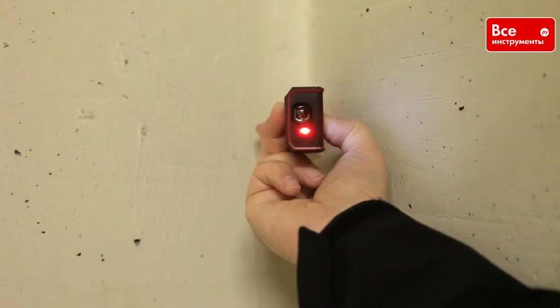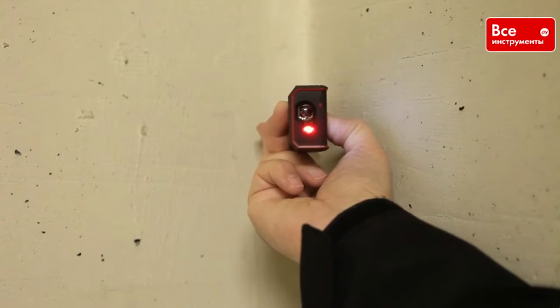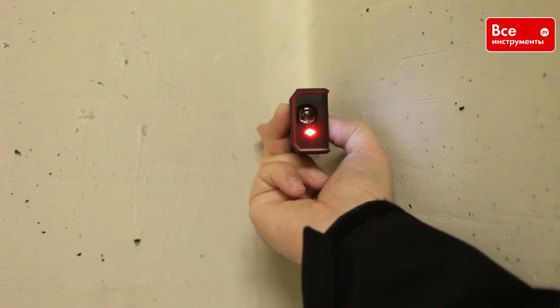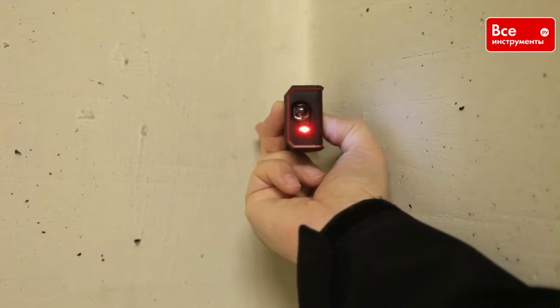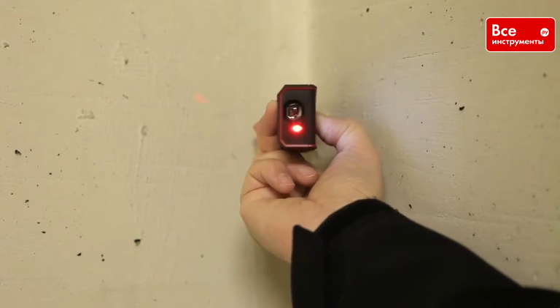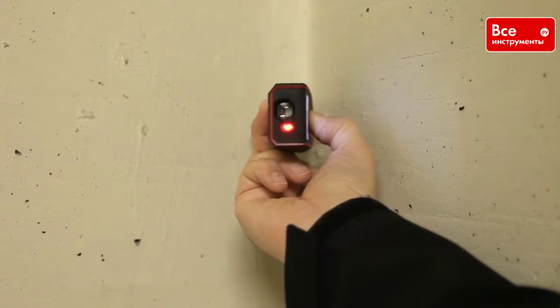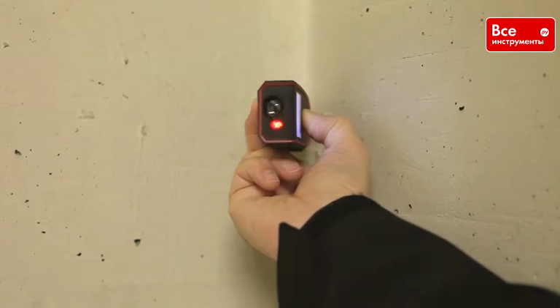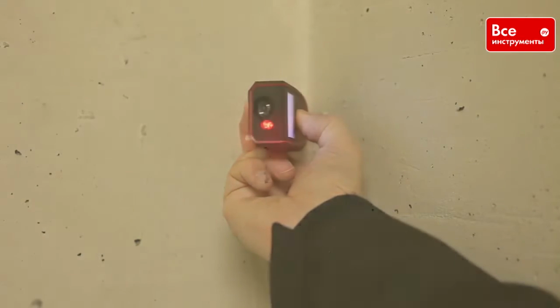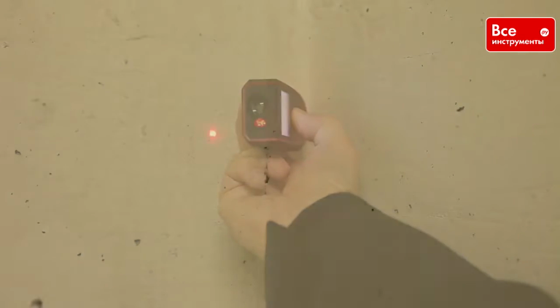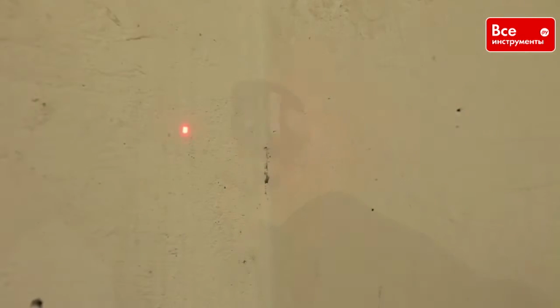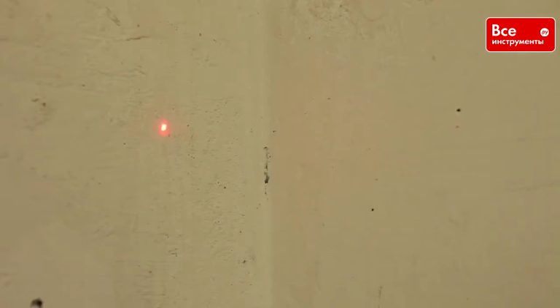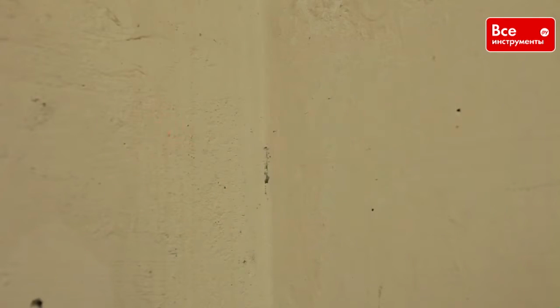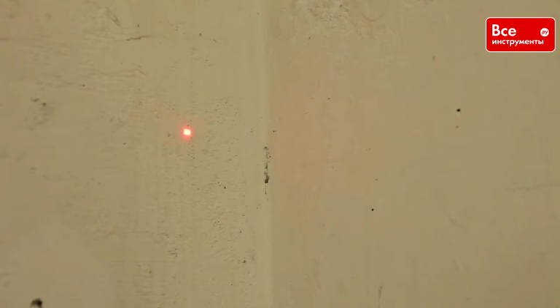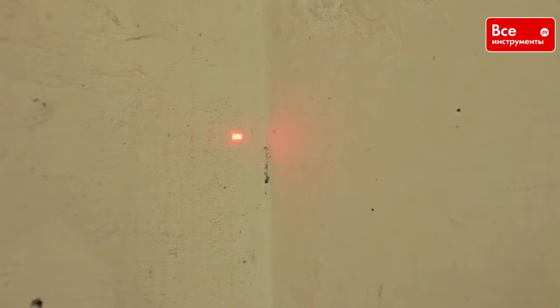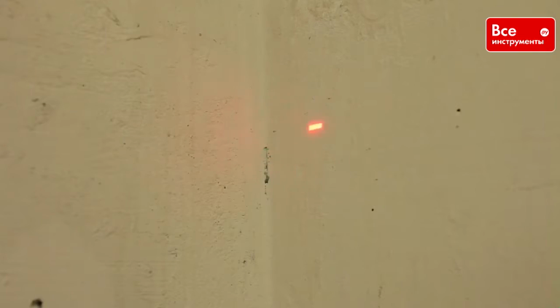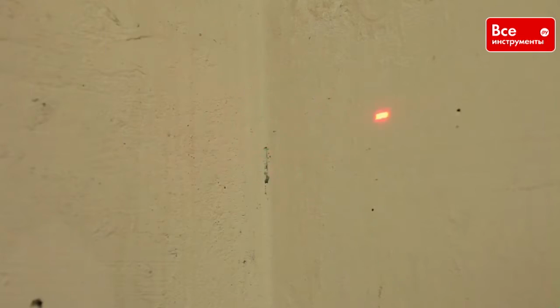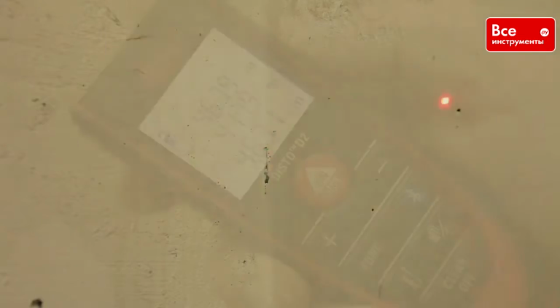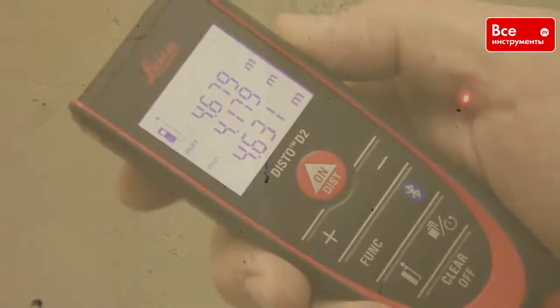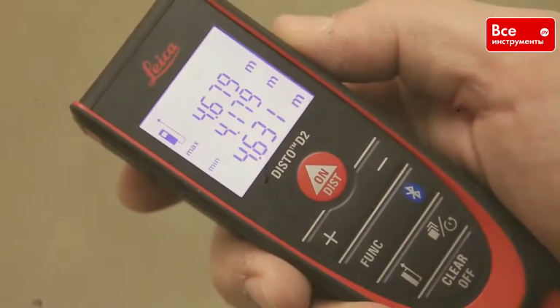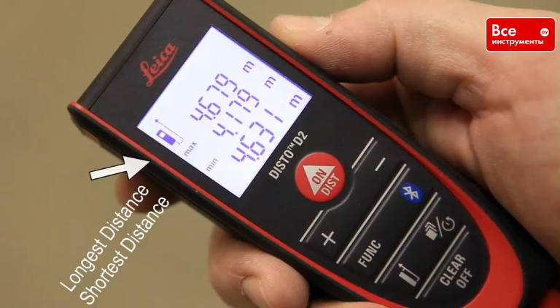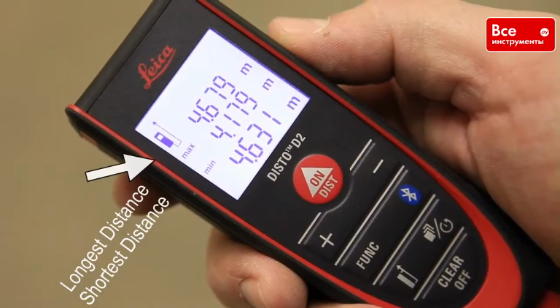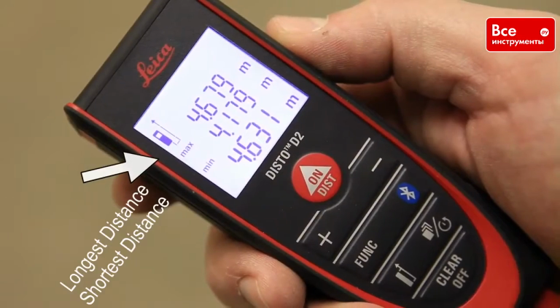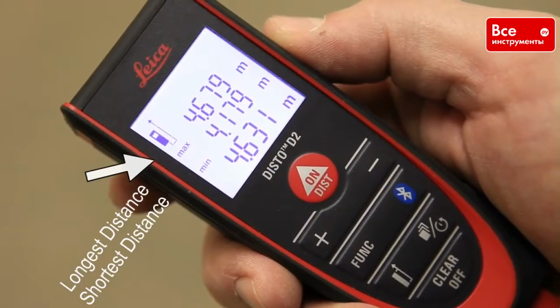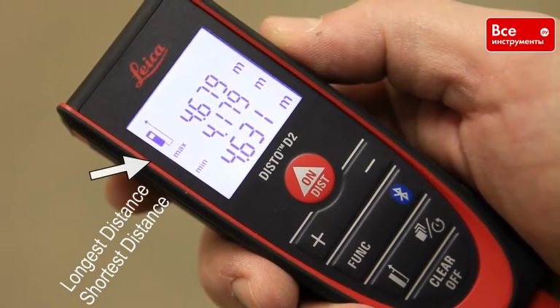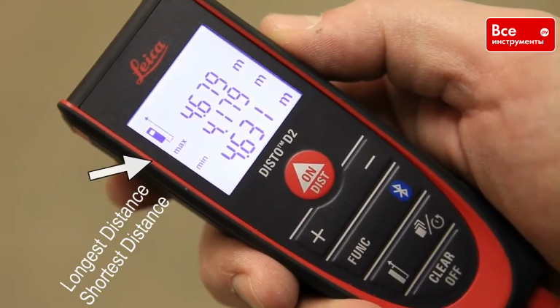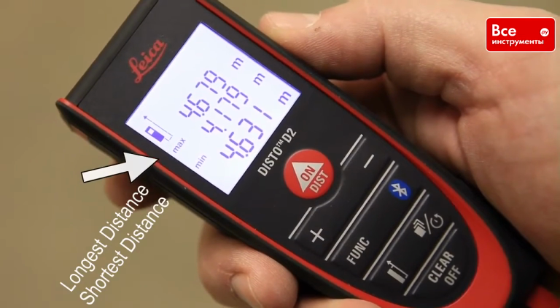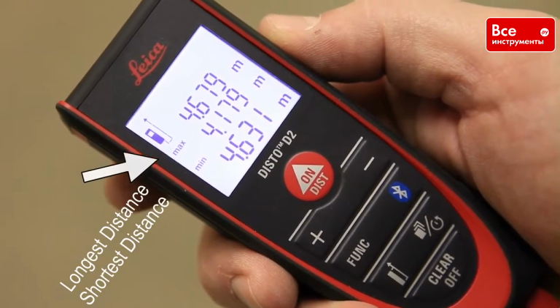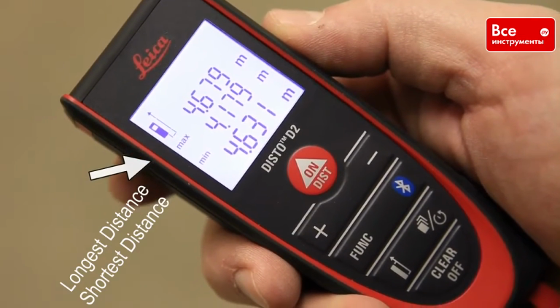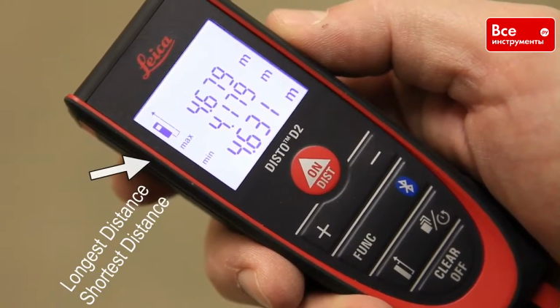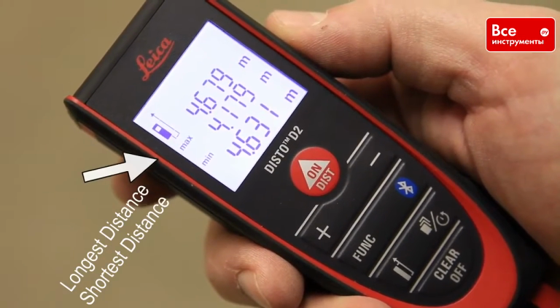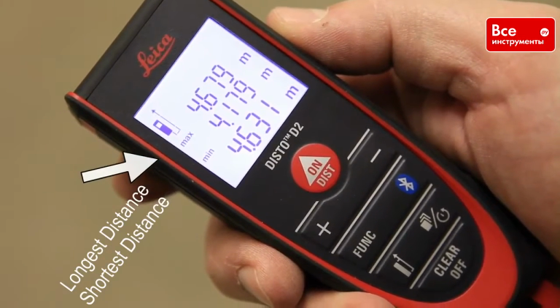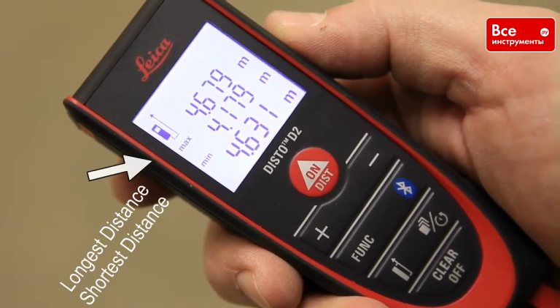Sweep the corner, and then press again to stop measuring. The largest measurement at the top is the measurement of your diagonal.